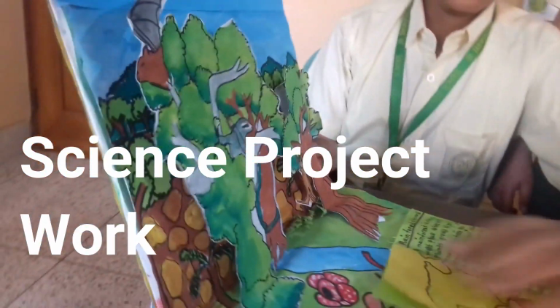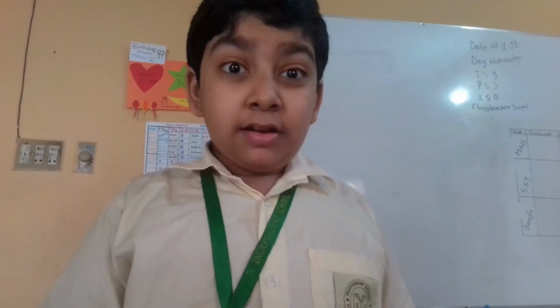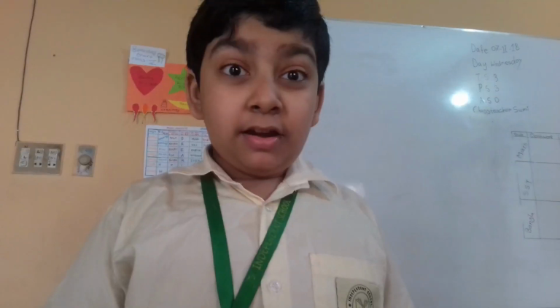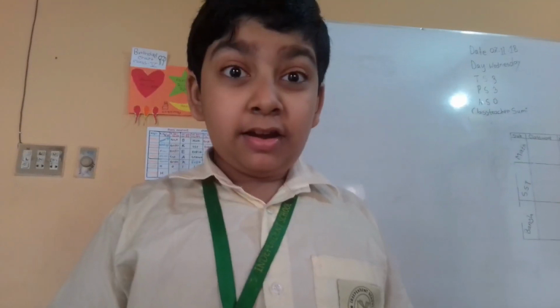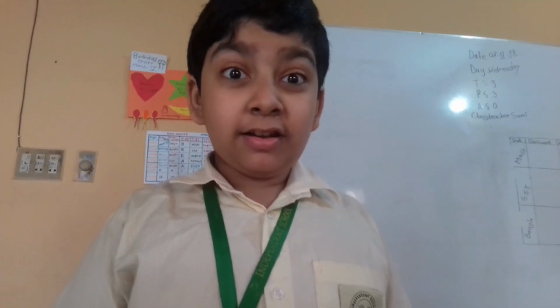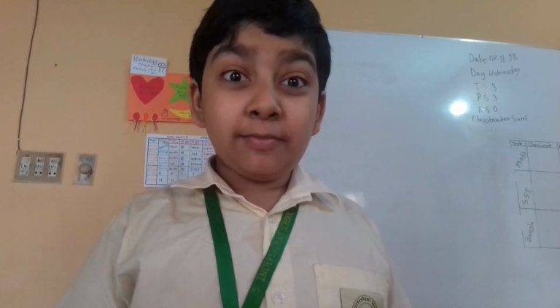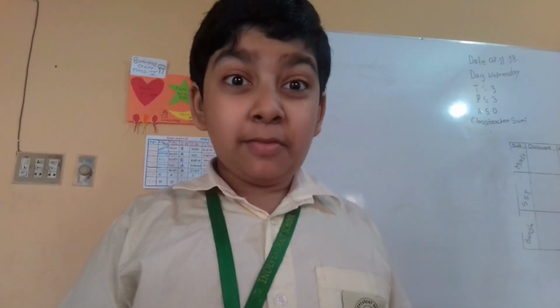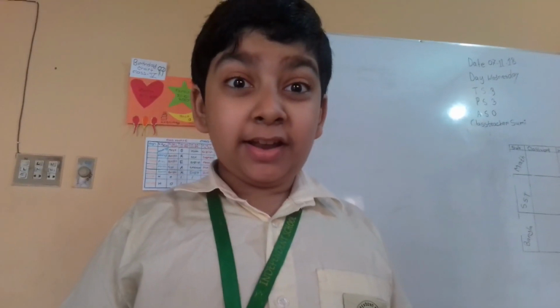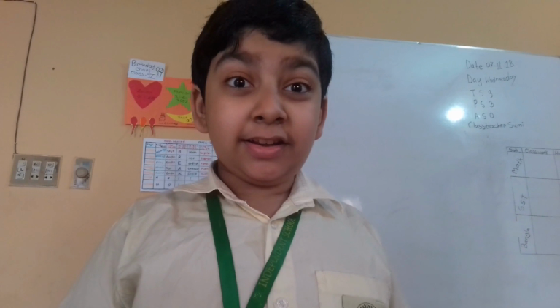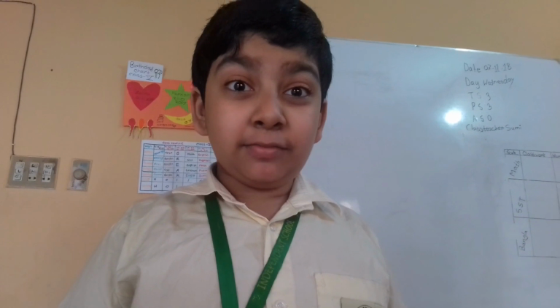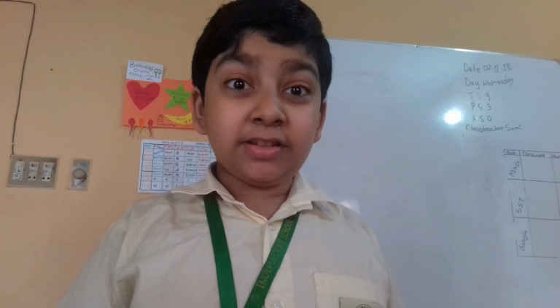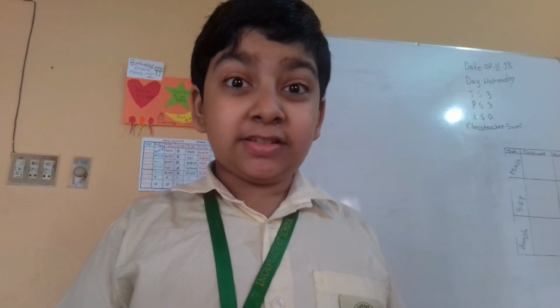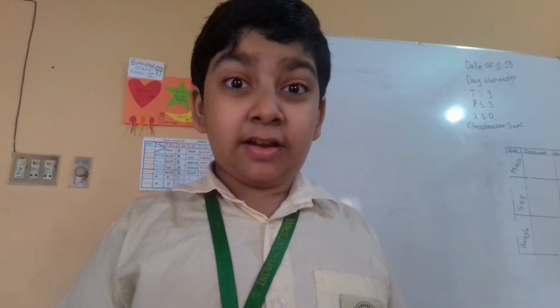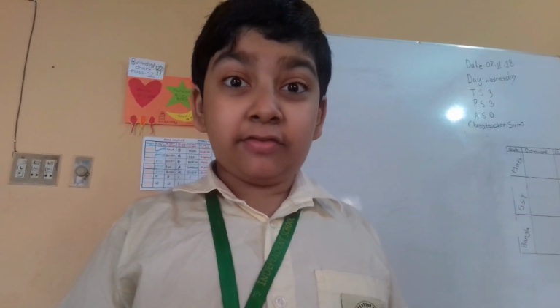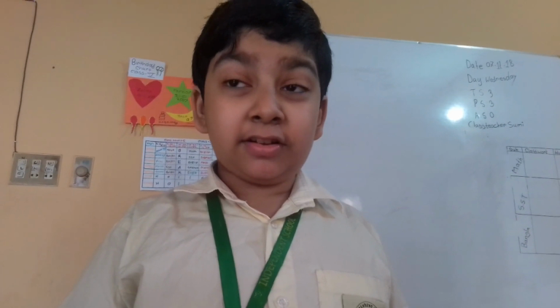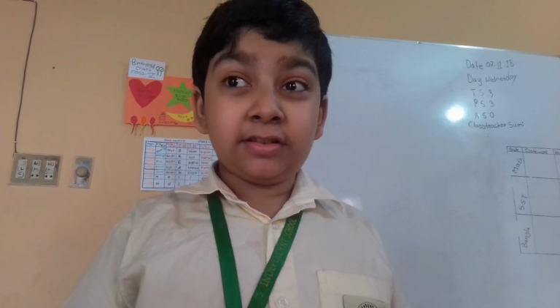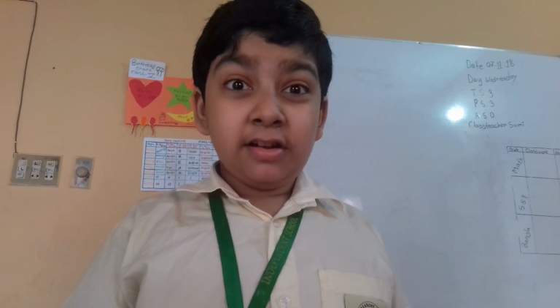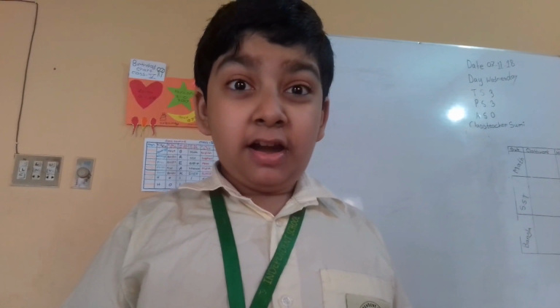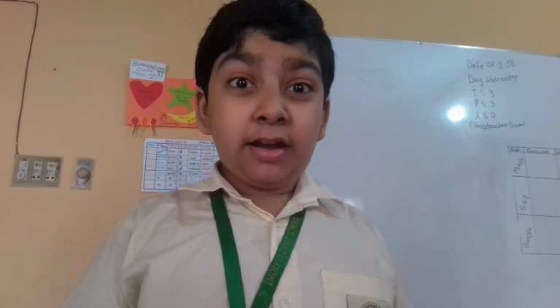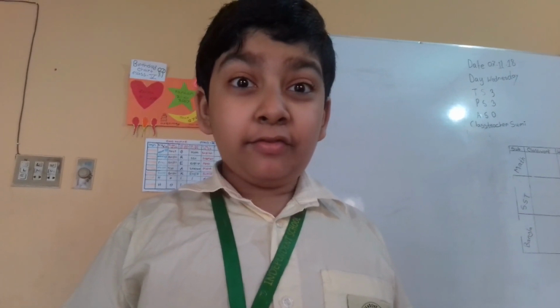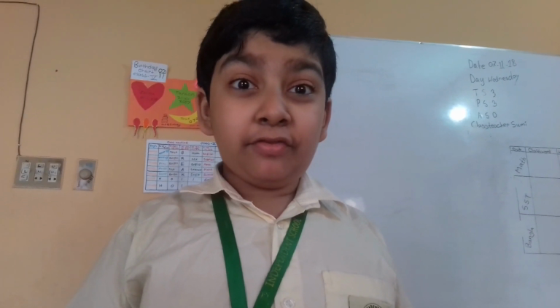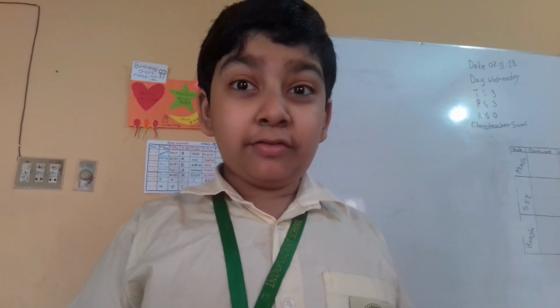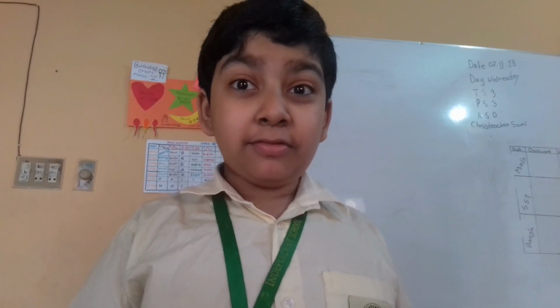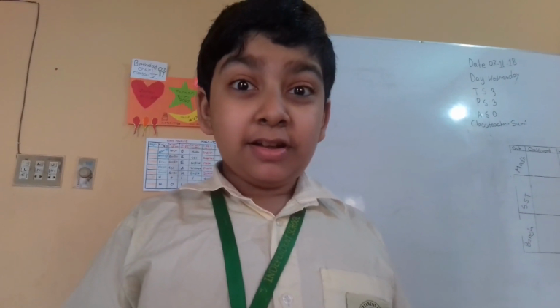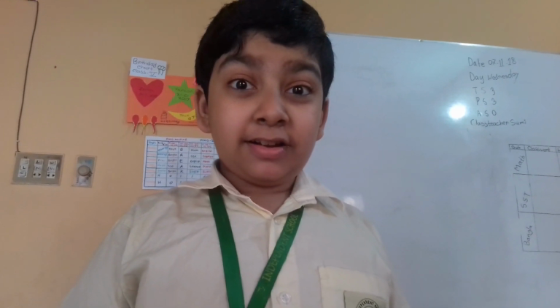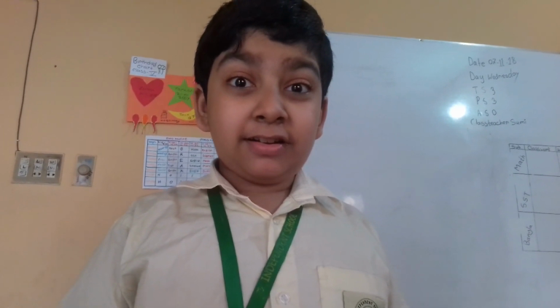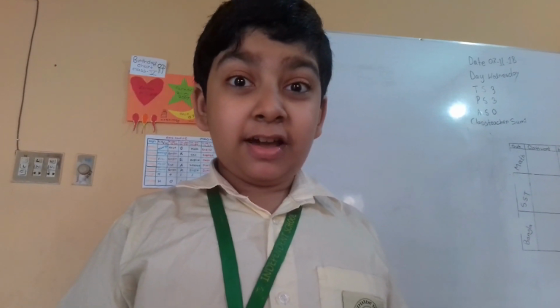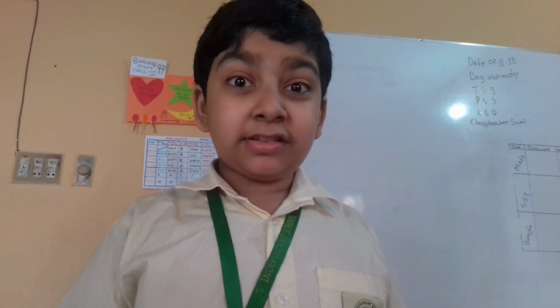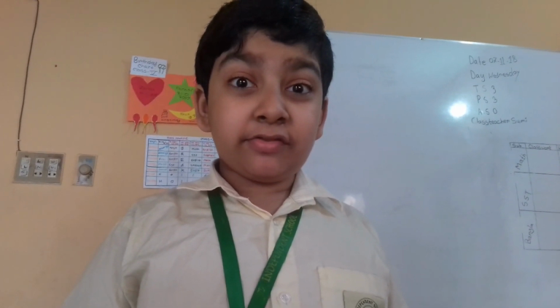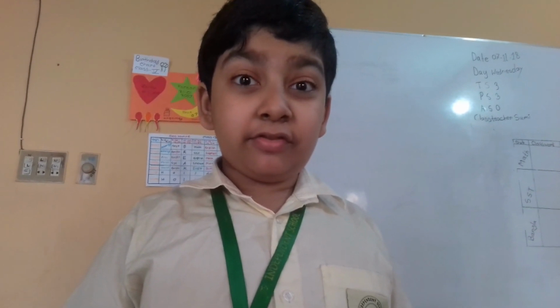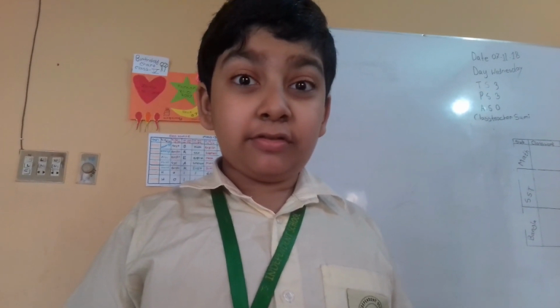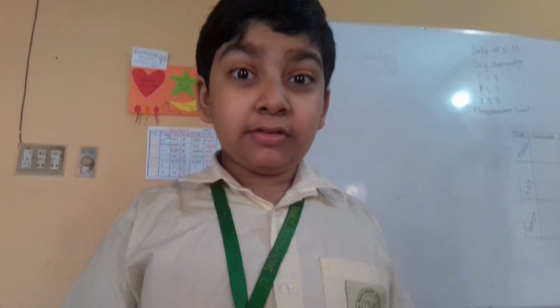Hi, my name is Jabhat. I am from class O.